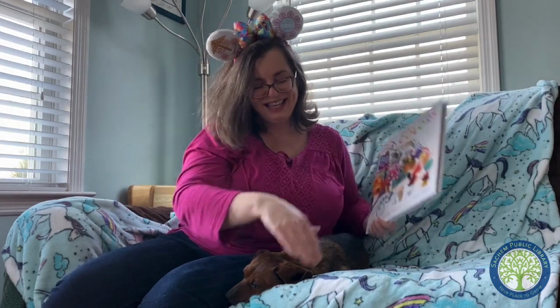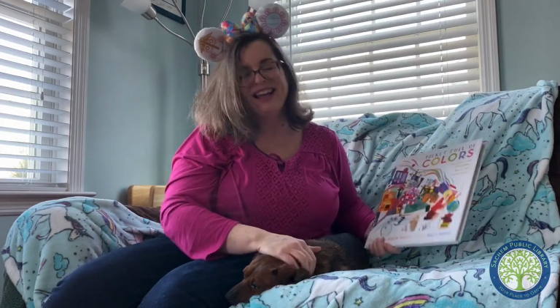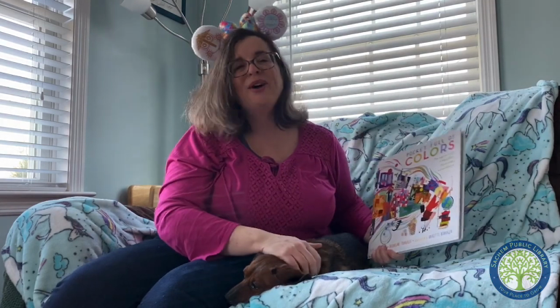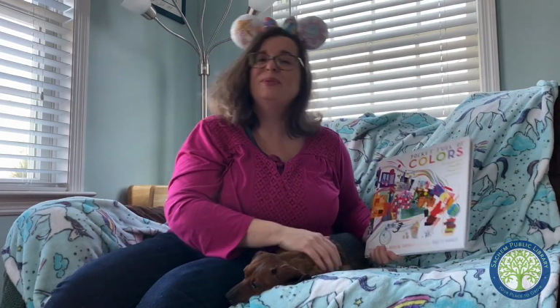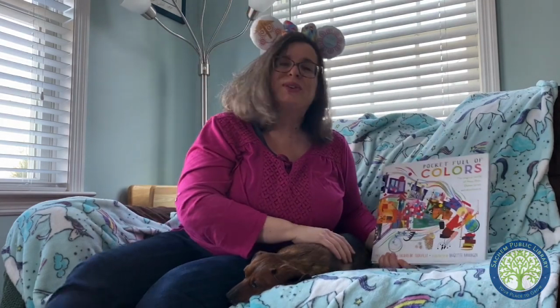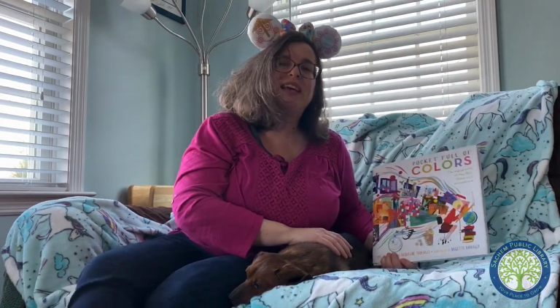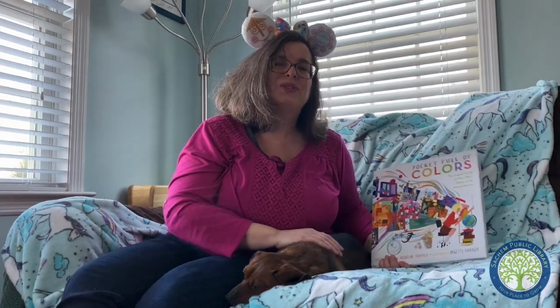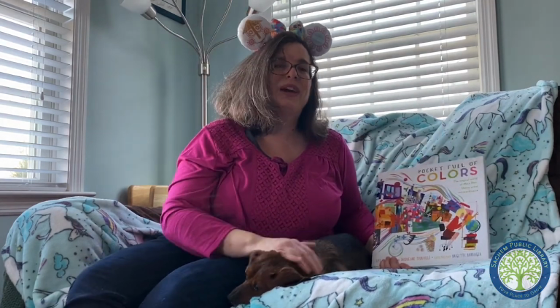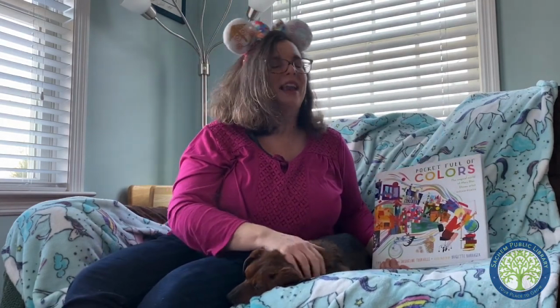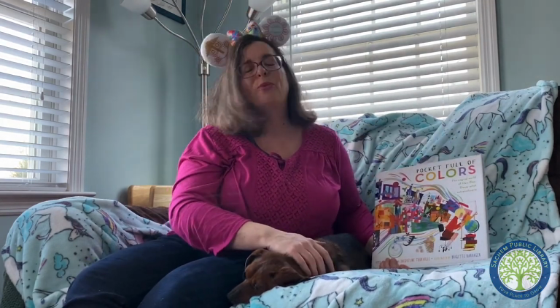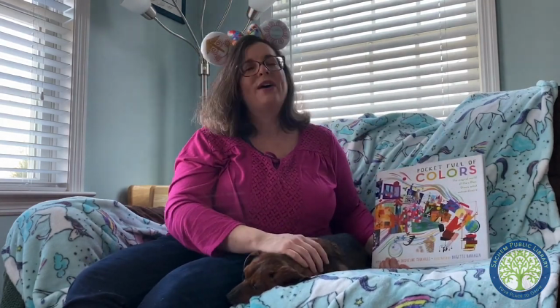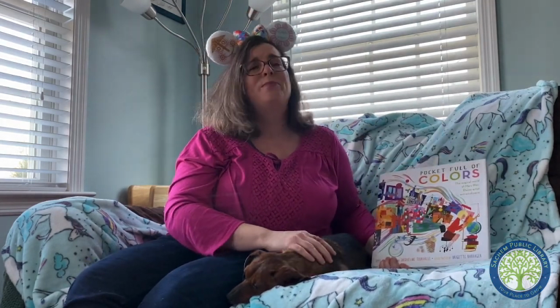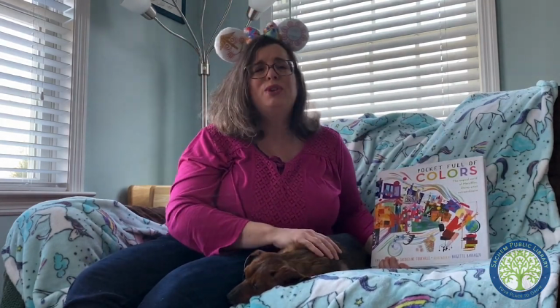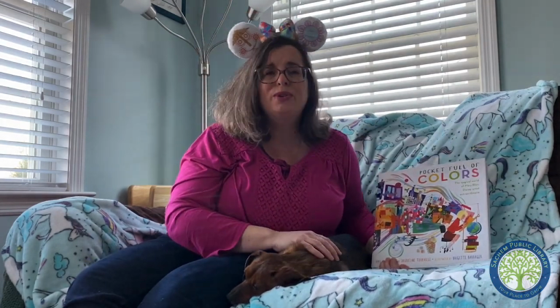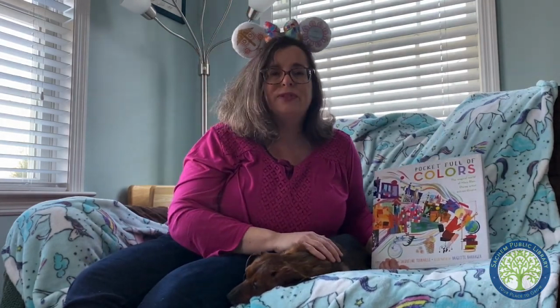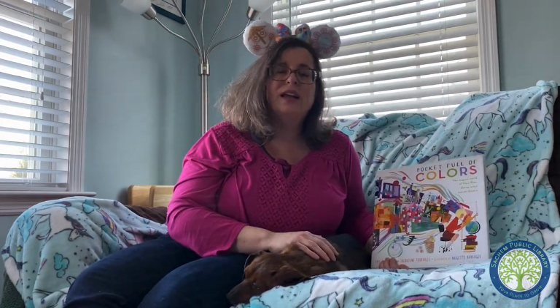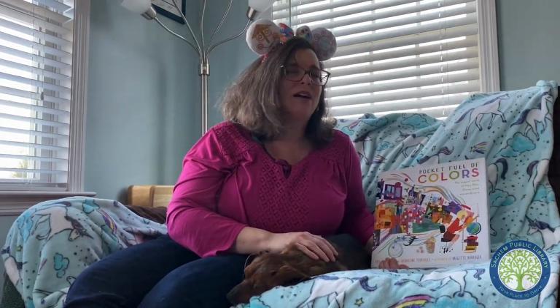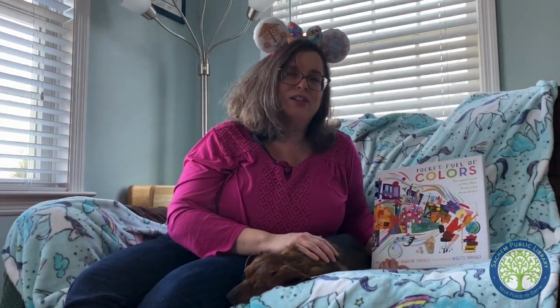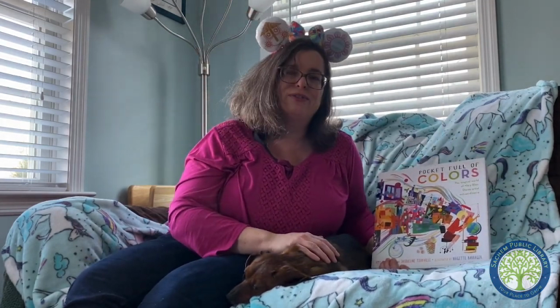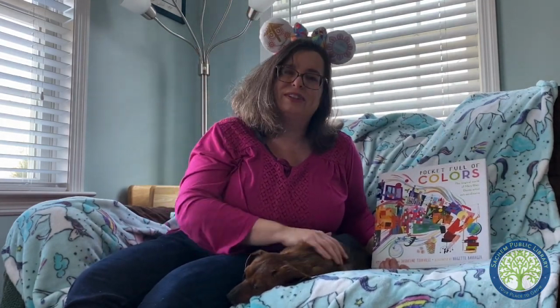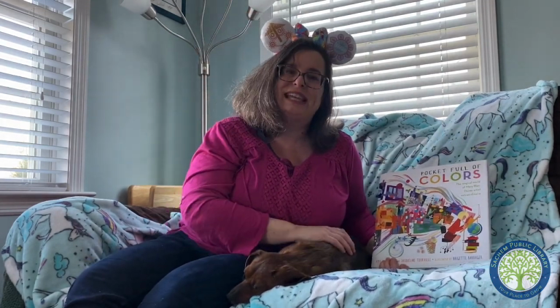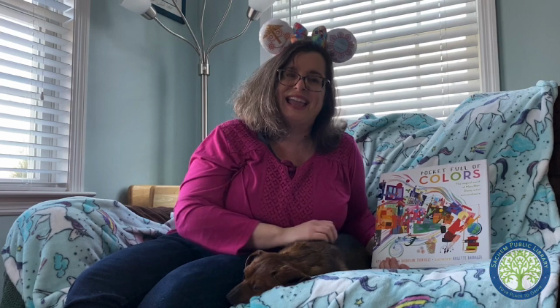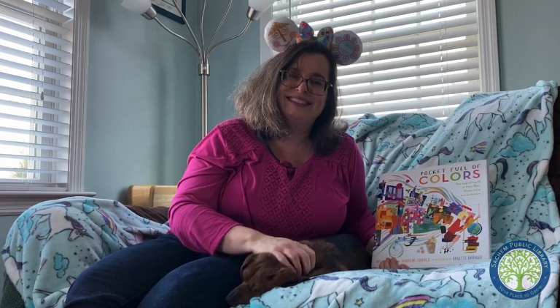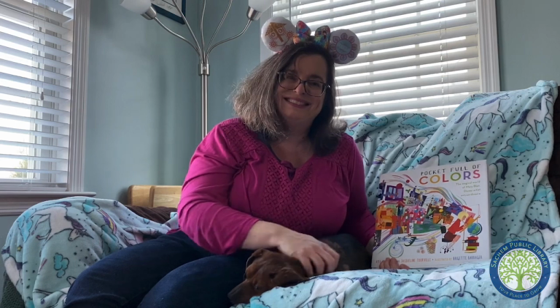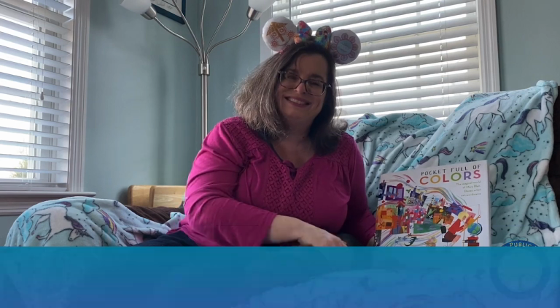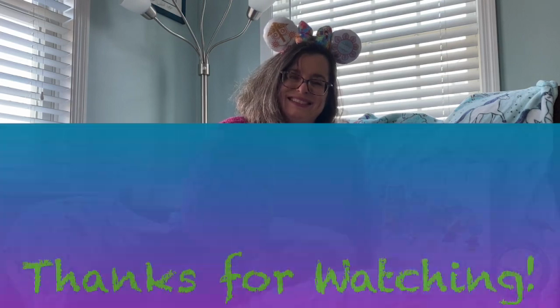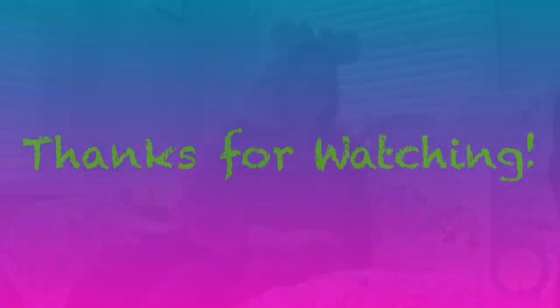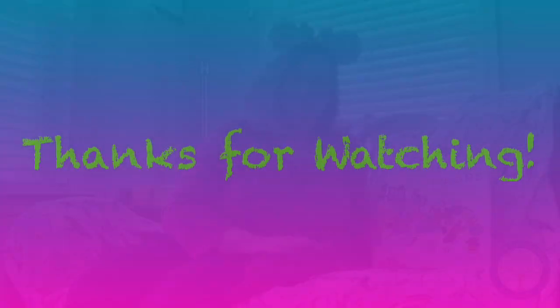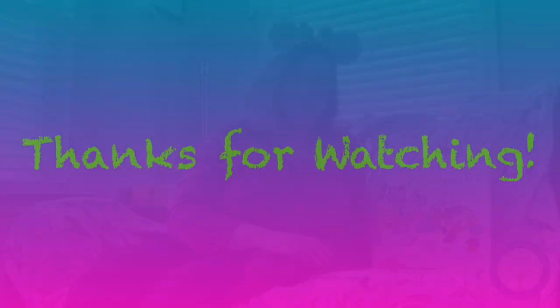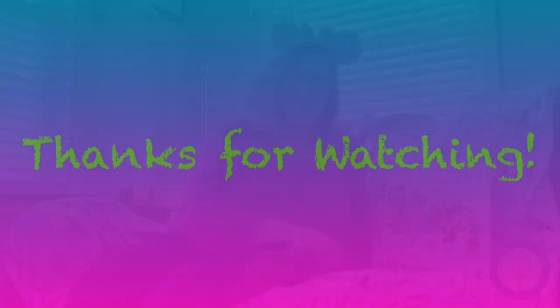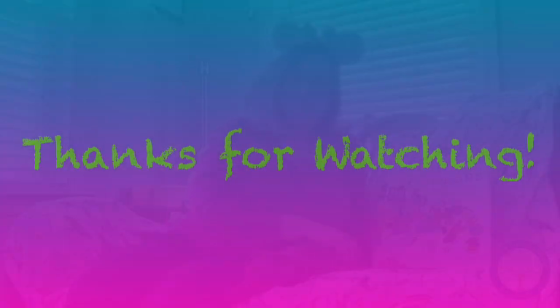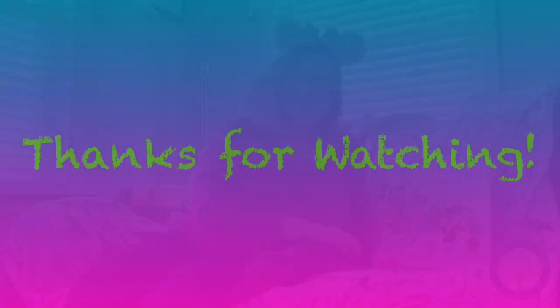I hope you enjoyed that story and I hope you have a beautiful and colorful day. Thank you.